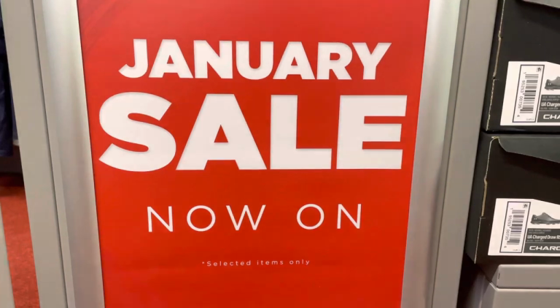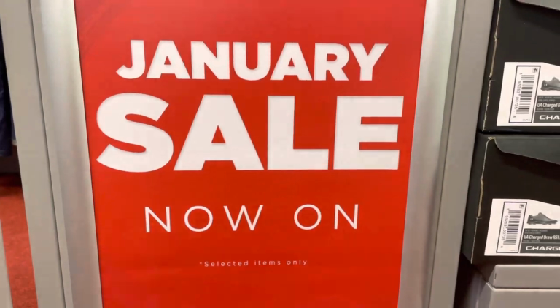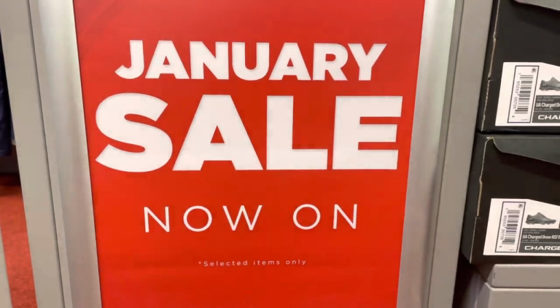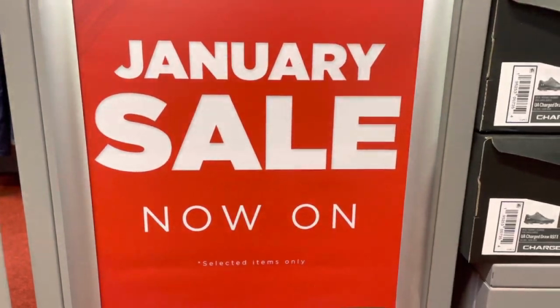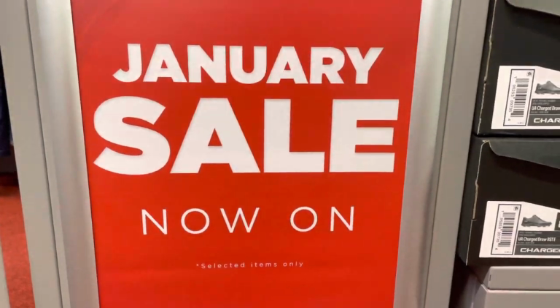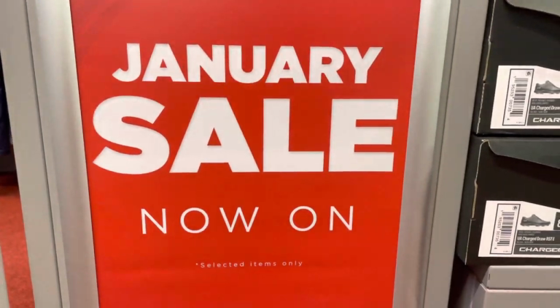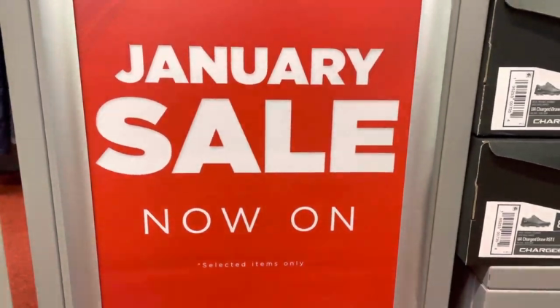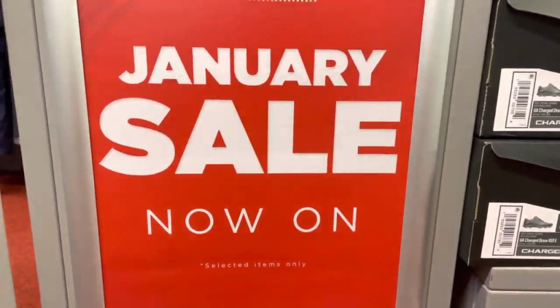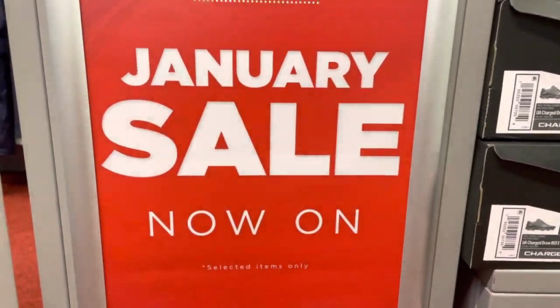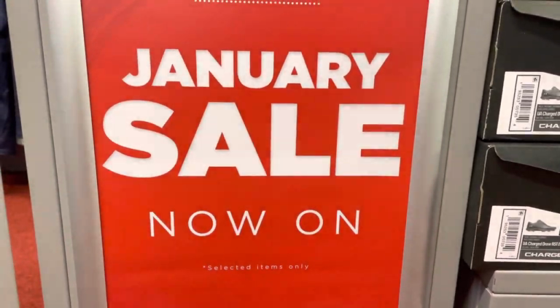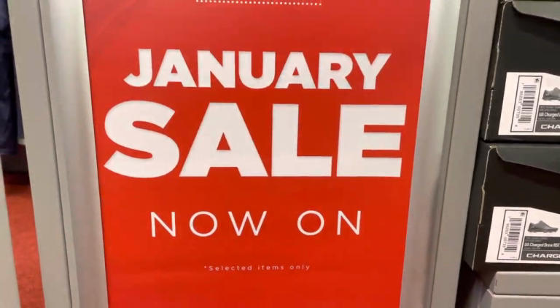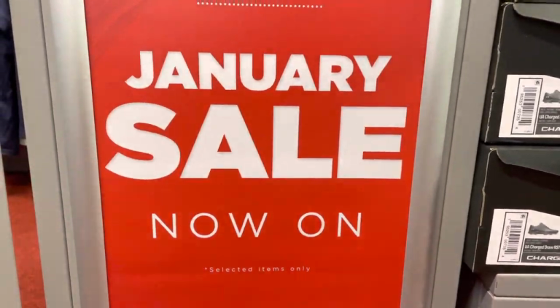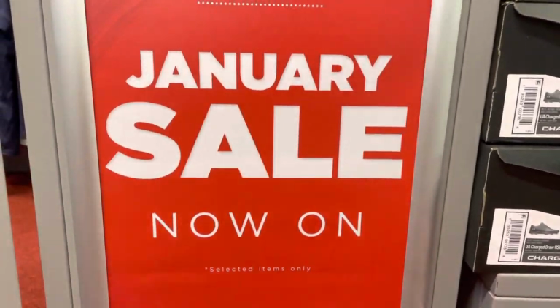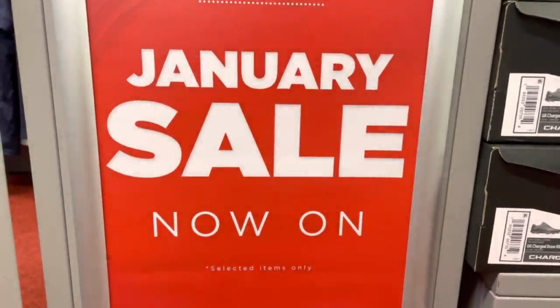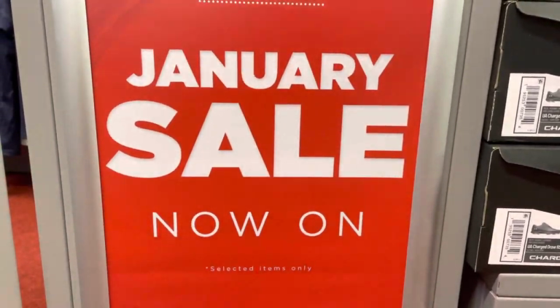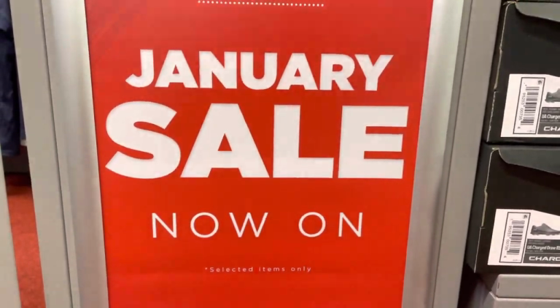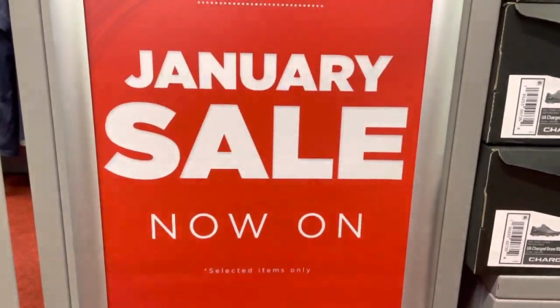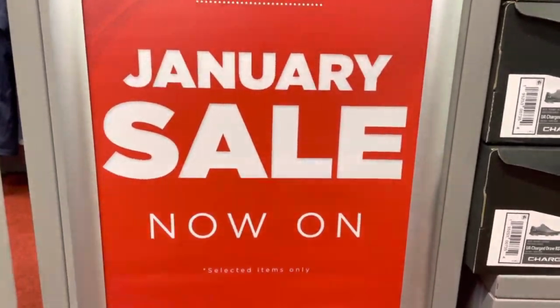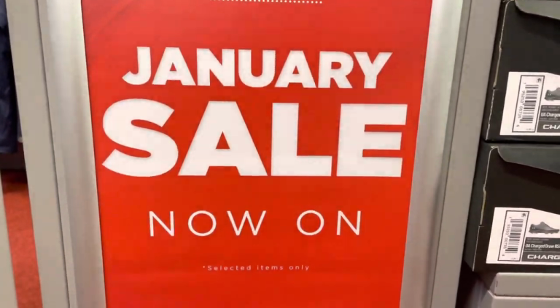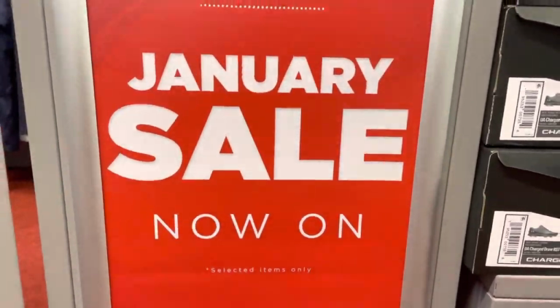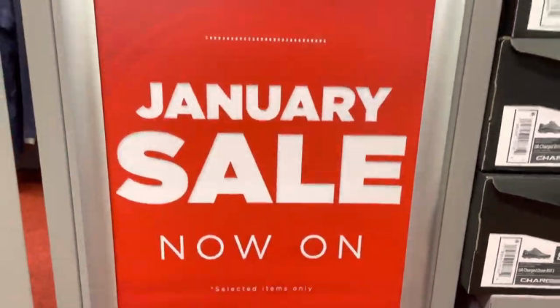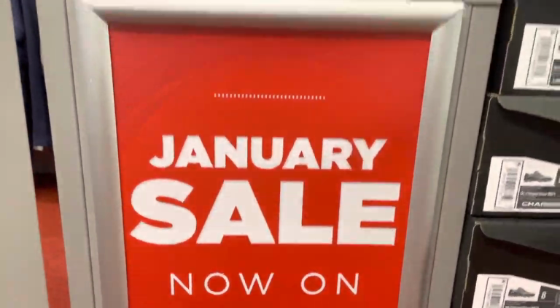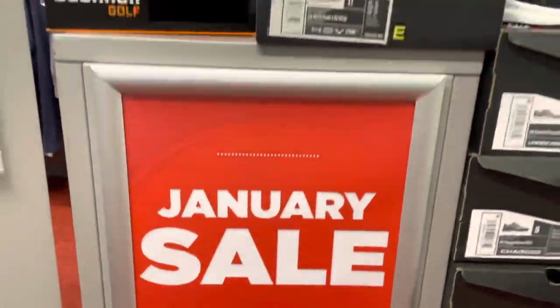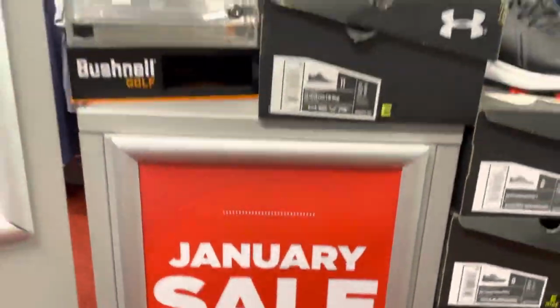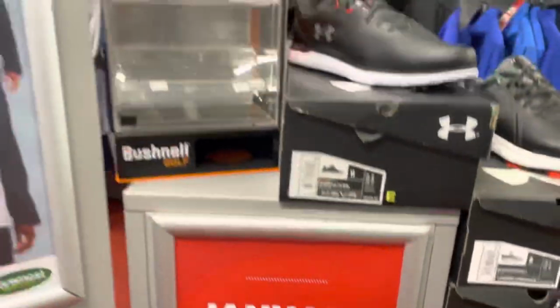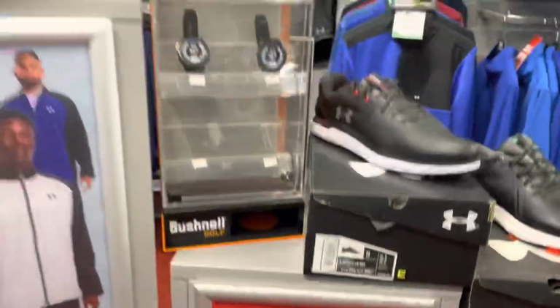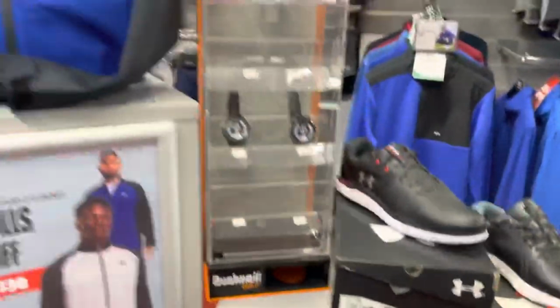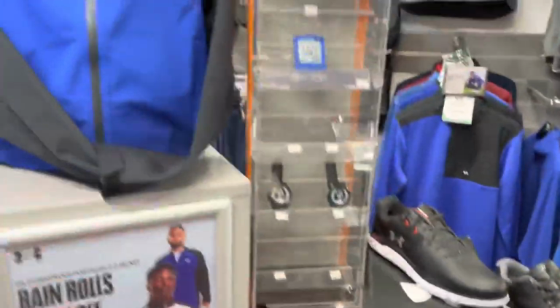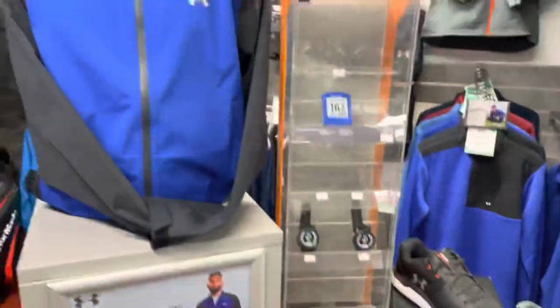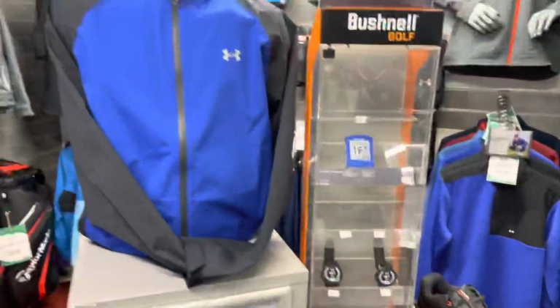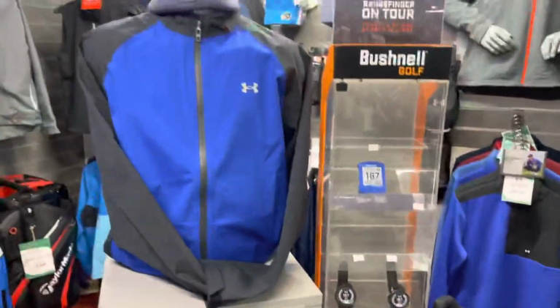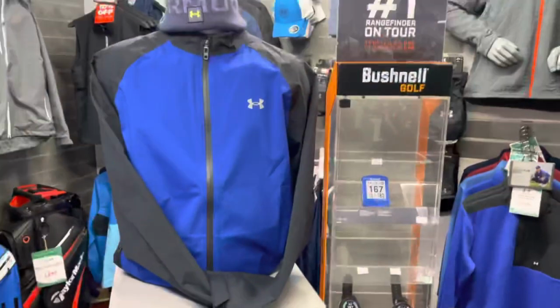Hi everyone and welcome to this week's newsletter. I thought I'd do a little video, a little shop walkthrough.